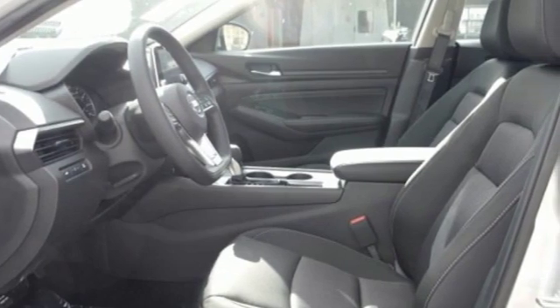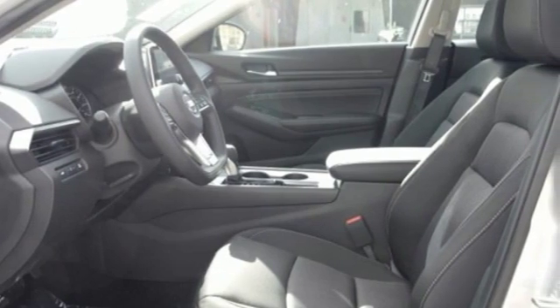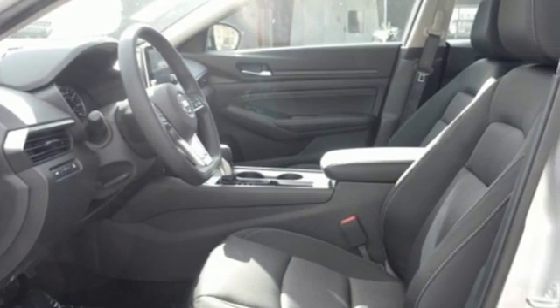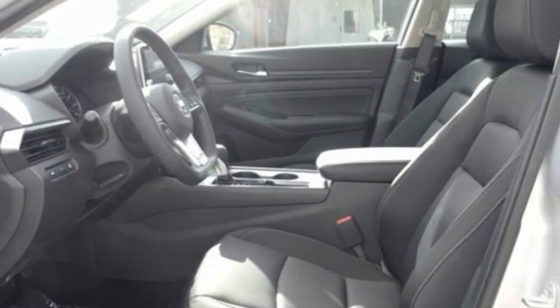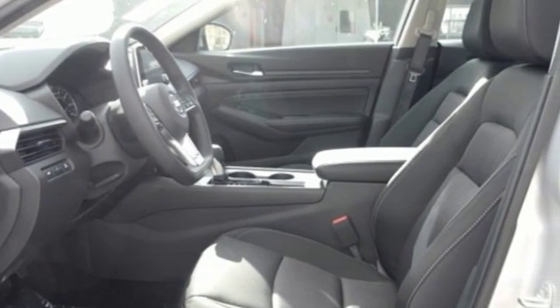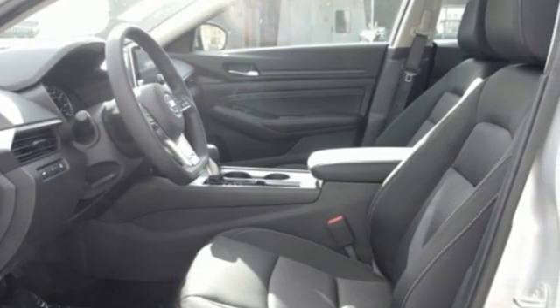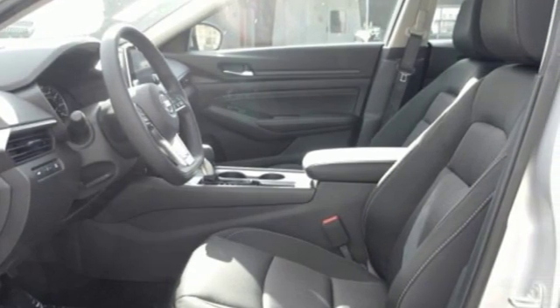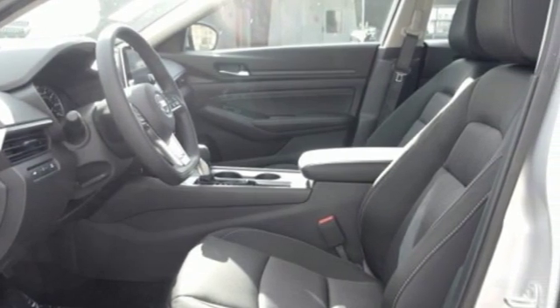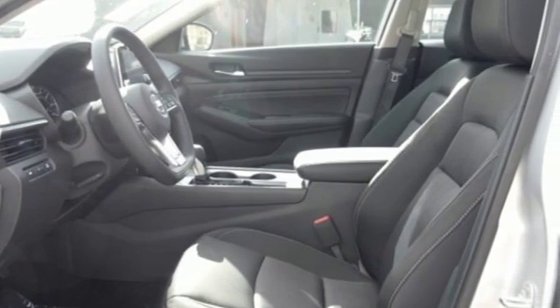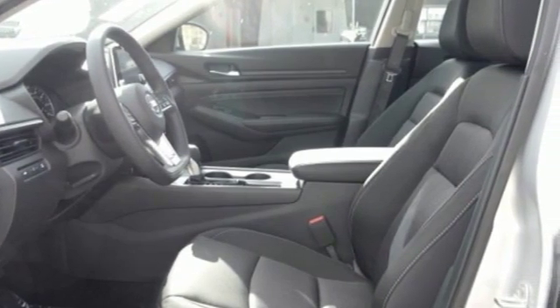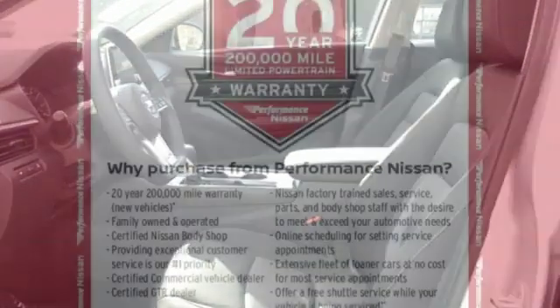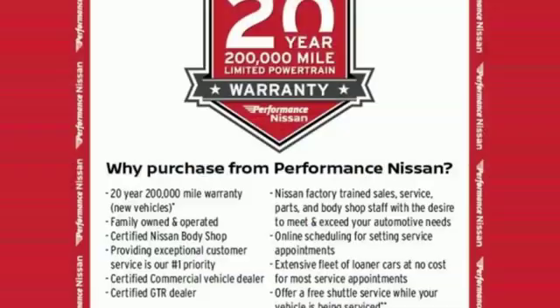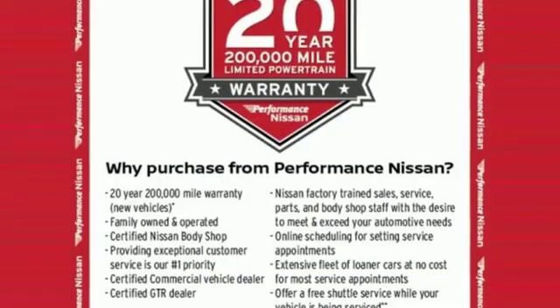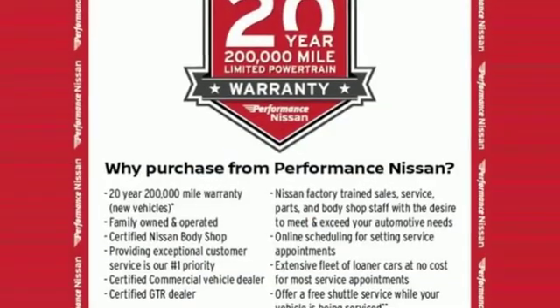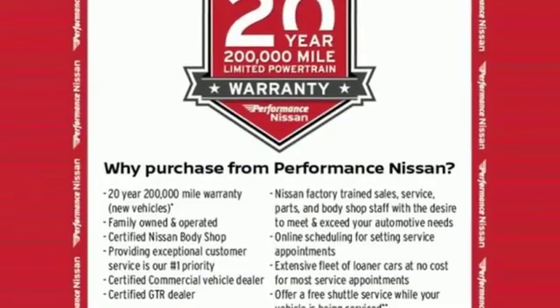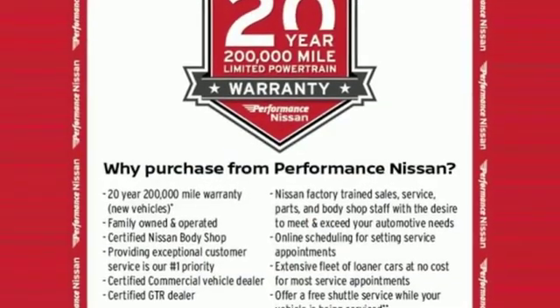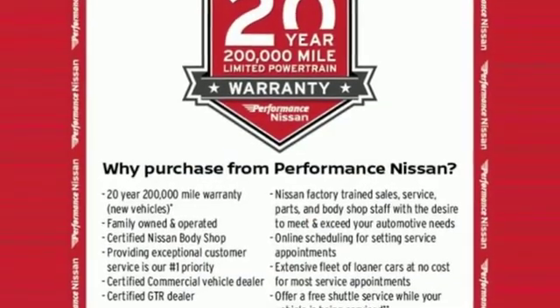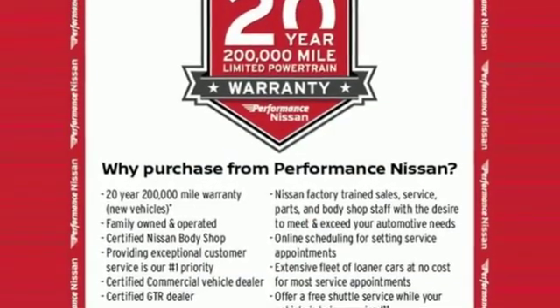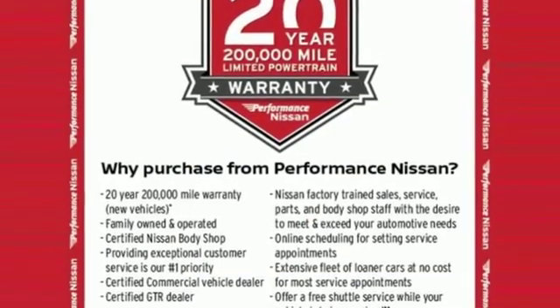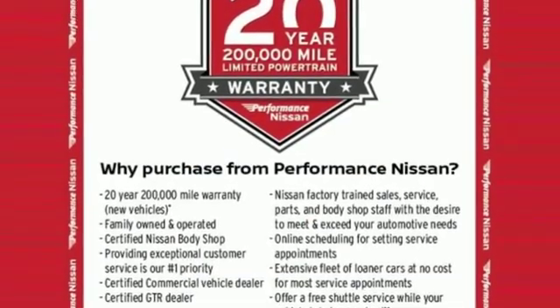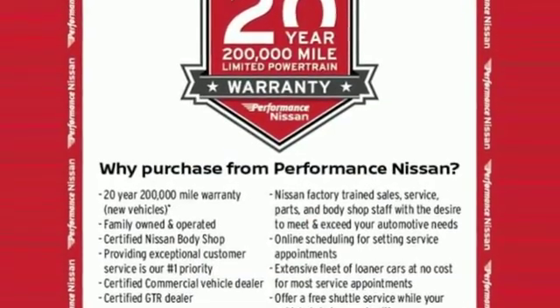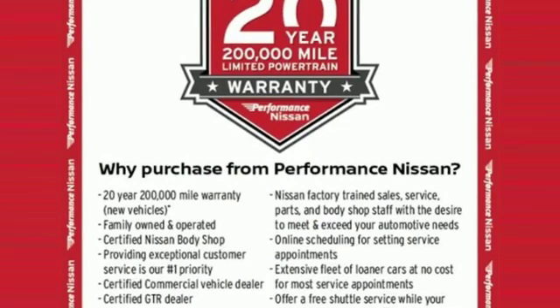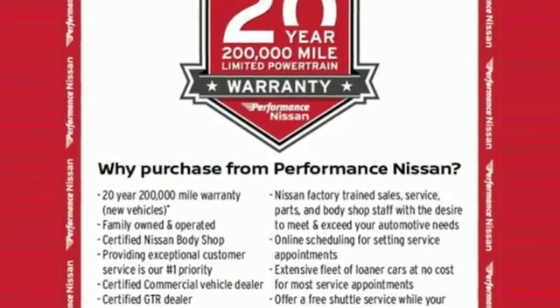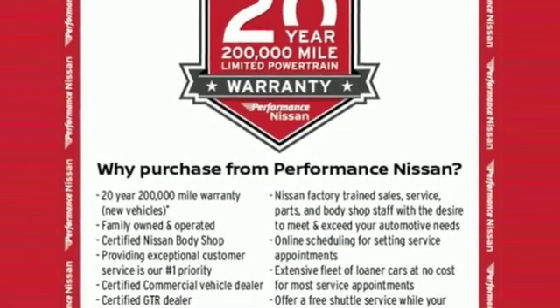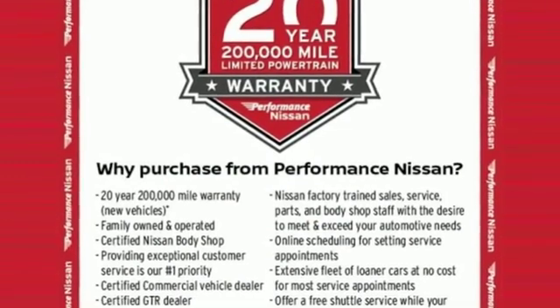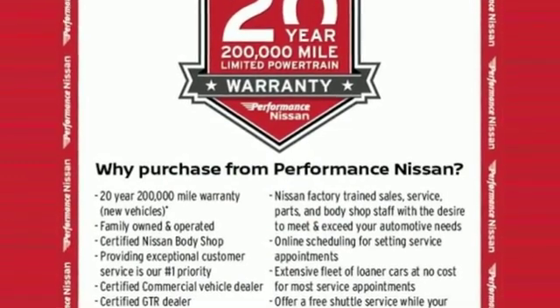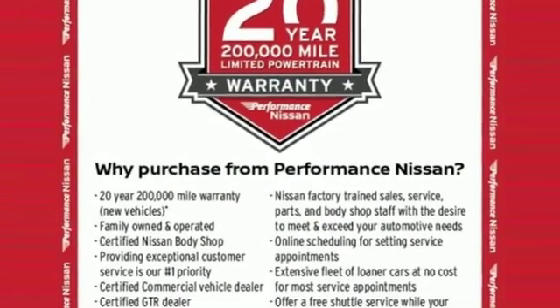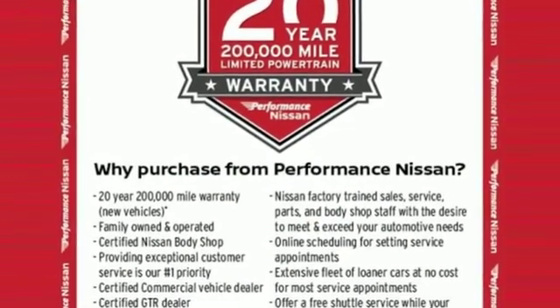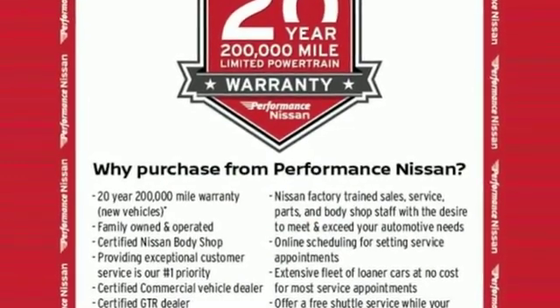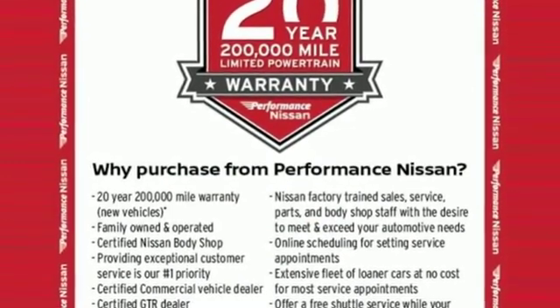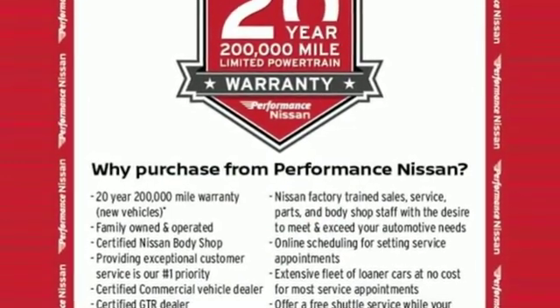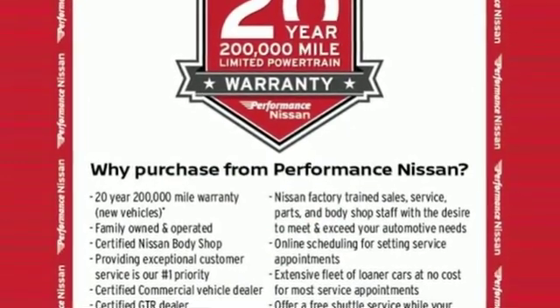Nissan, built for the human race. You need to drive it to believe it. See it for yourself today.